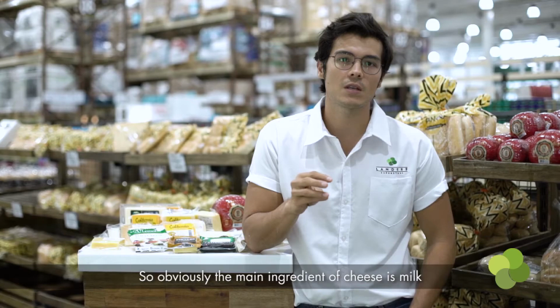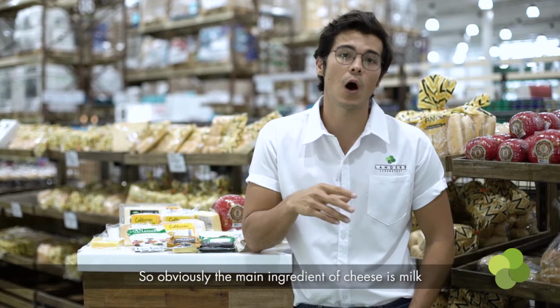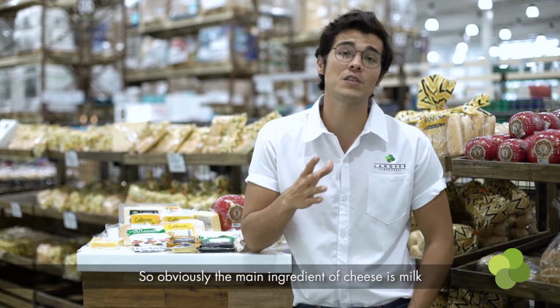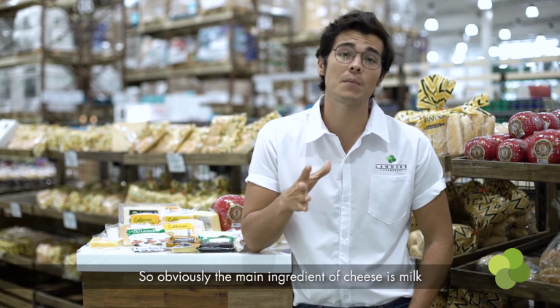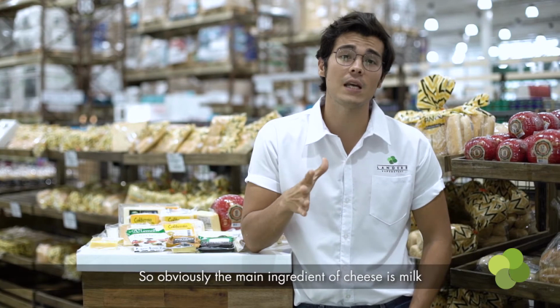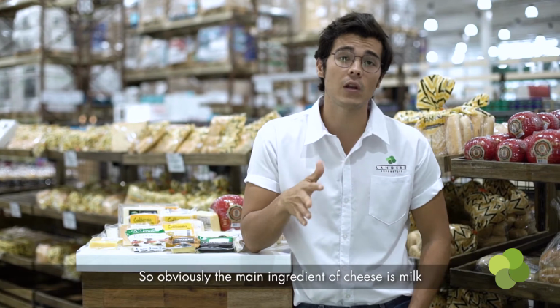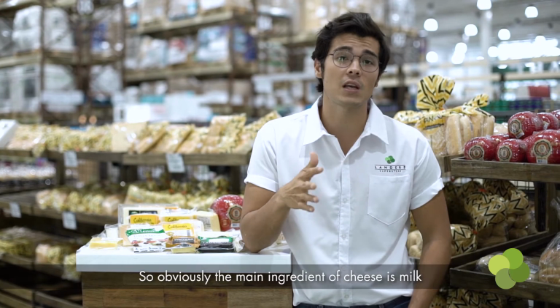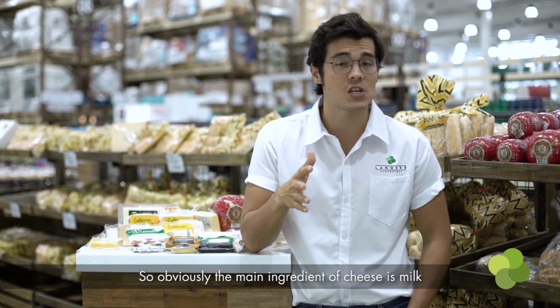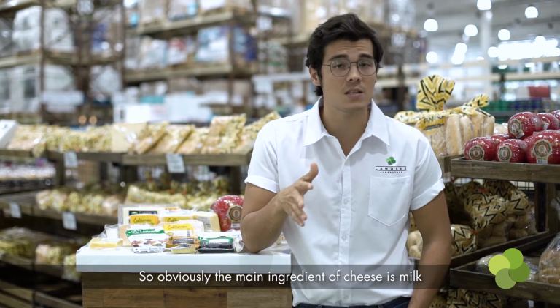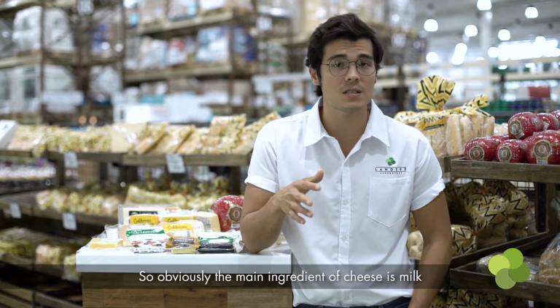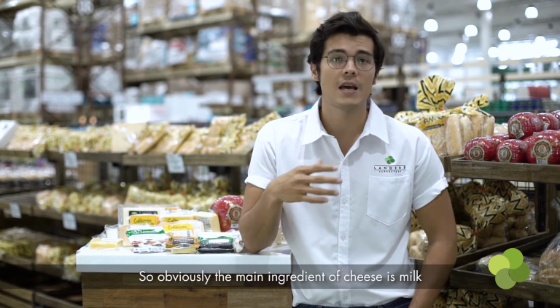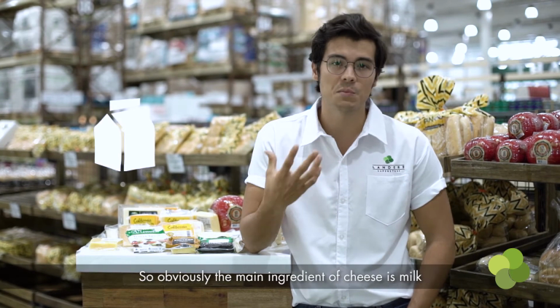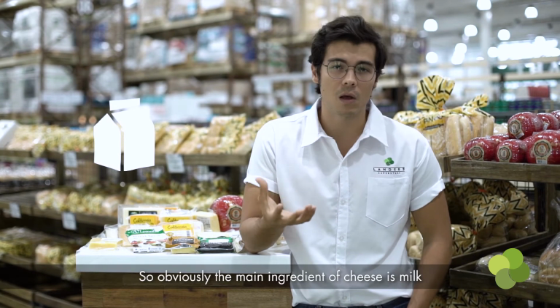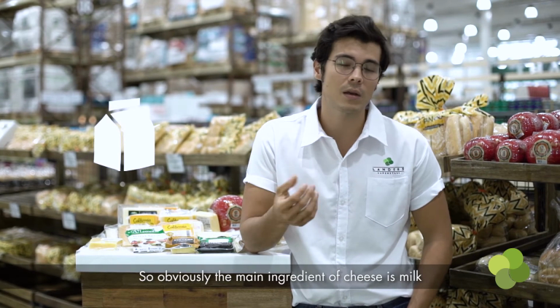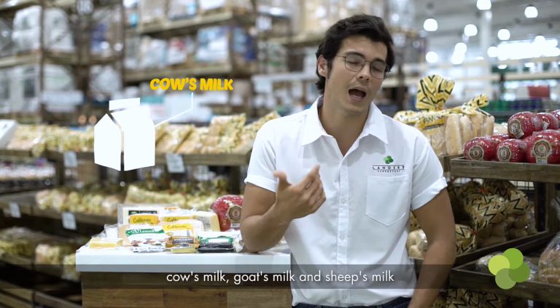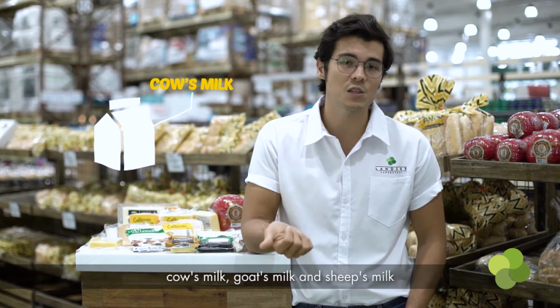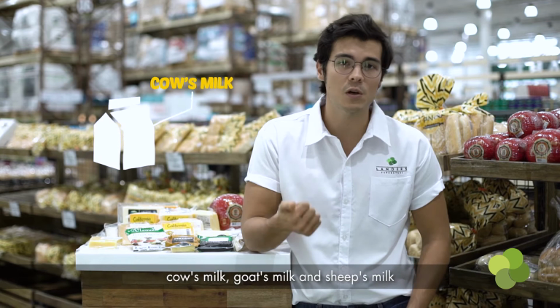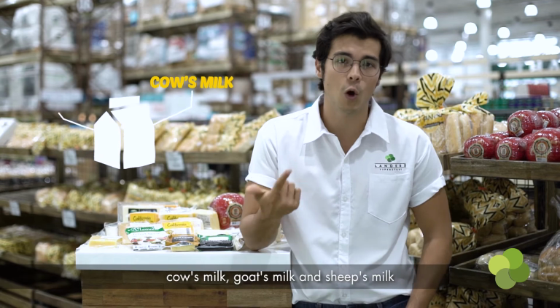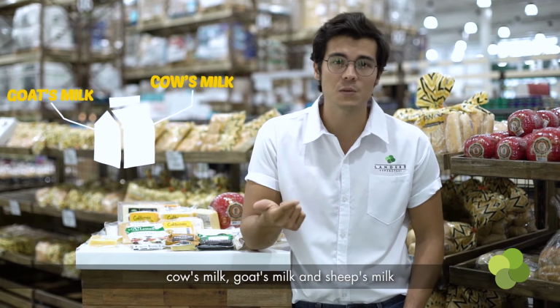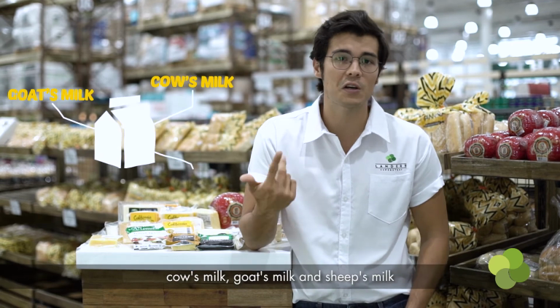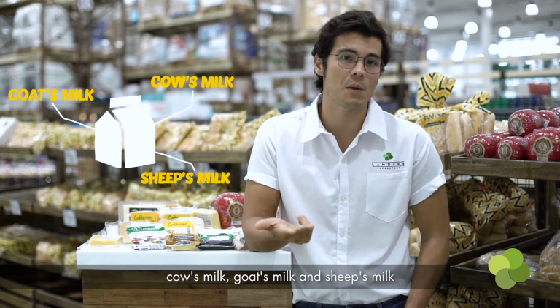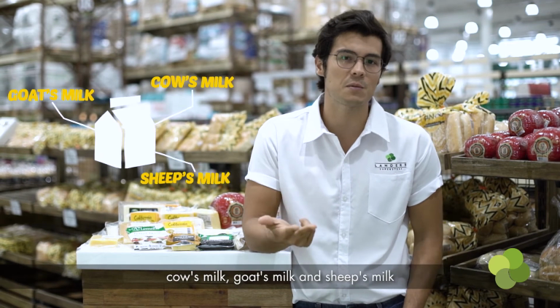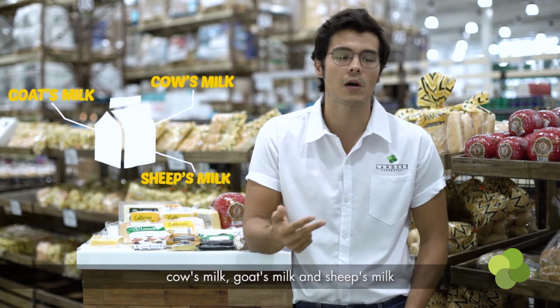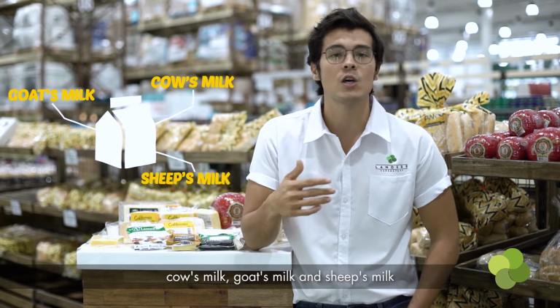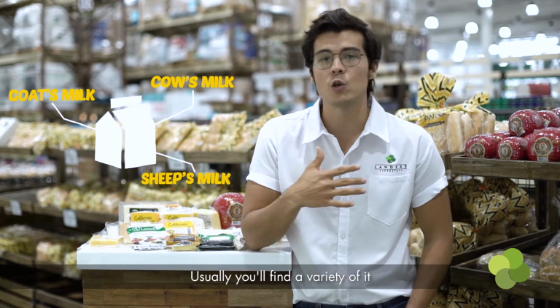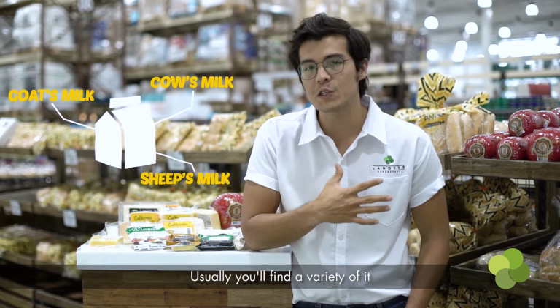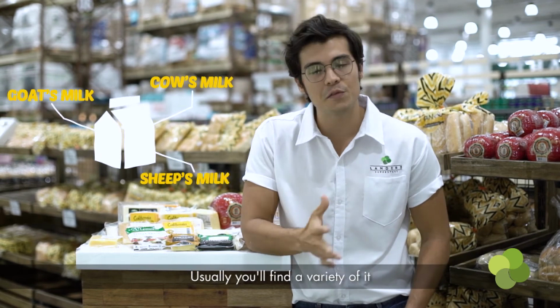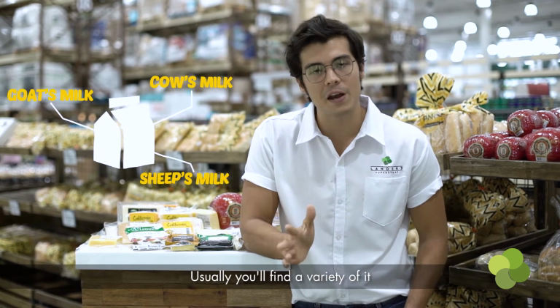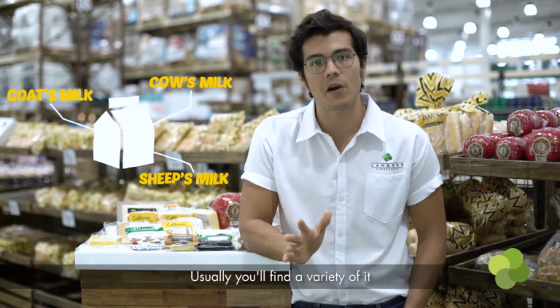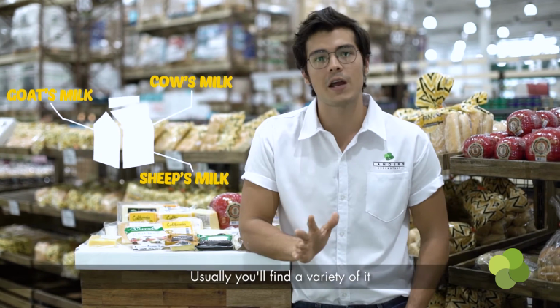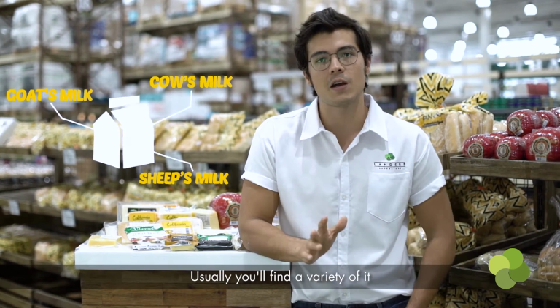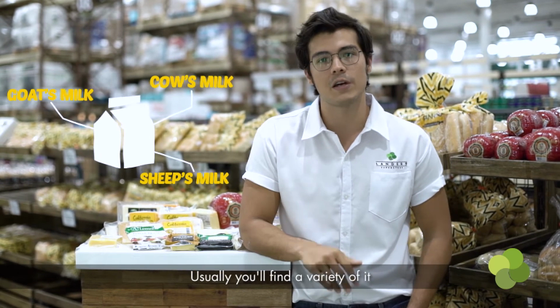Obviously the main ingredient in cheese is milk — cow's milk, goat's milk, sheep's milk. Usually you'll find a variety of it.